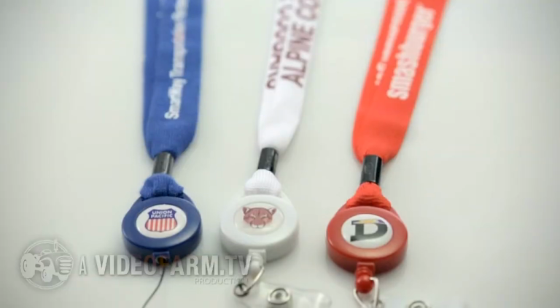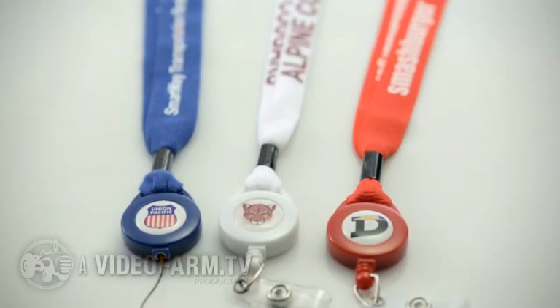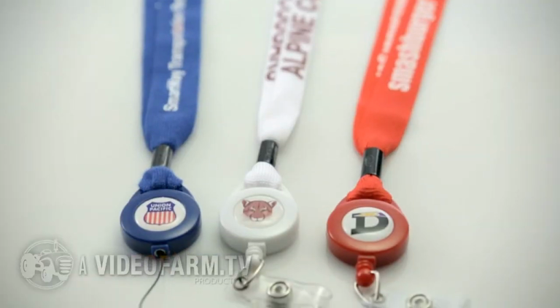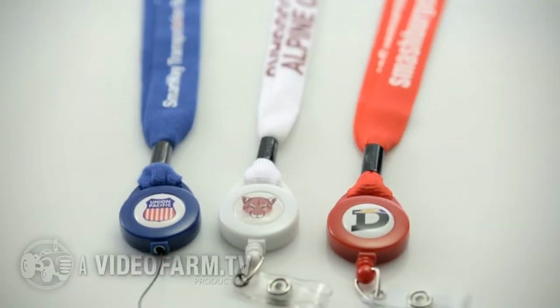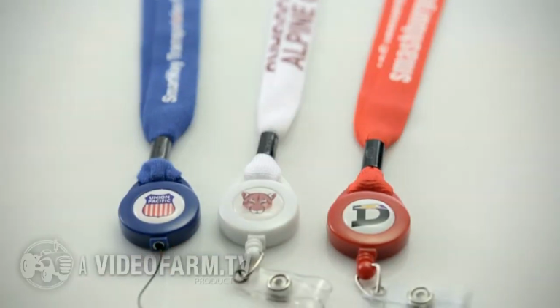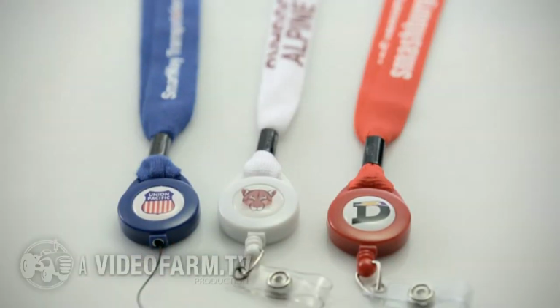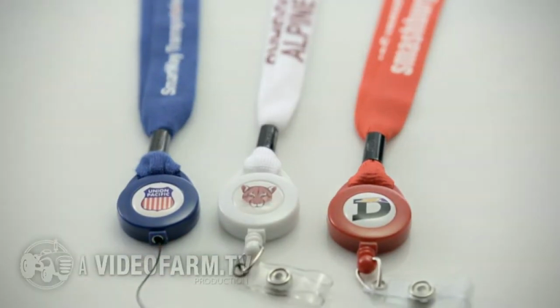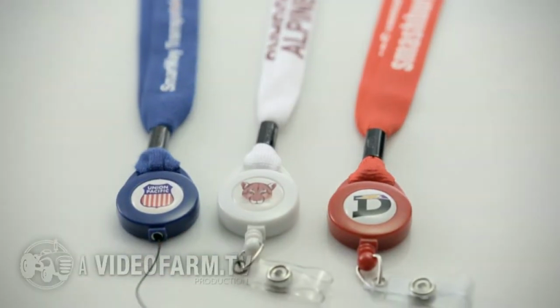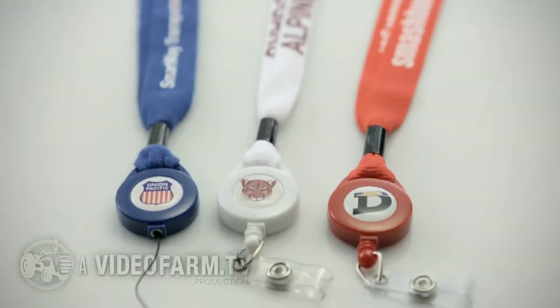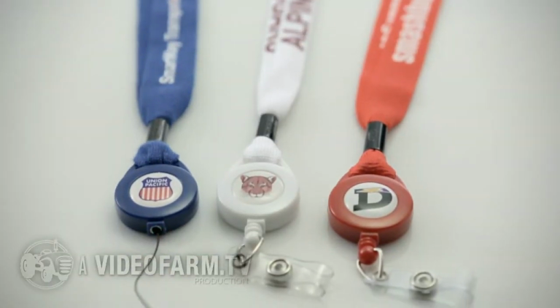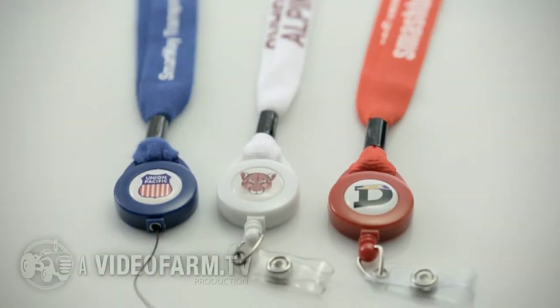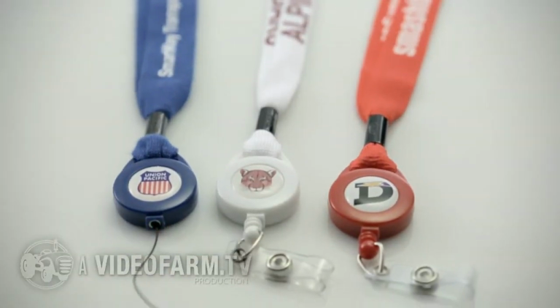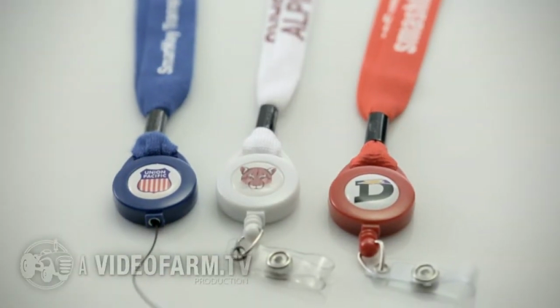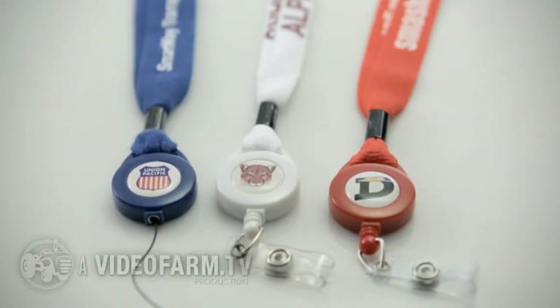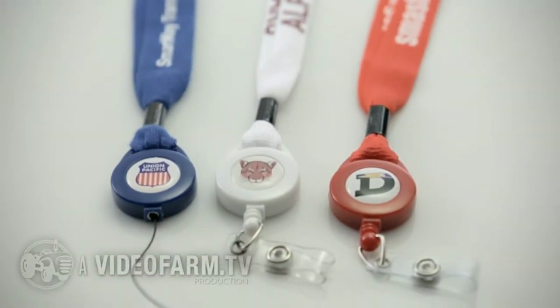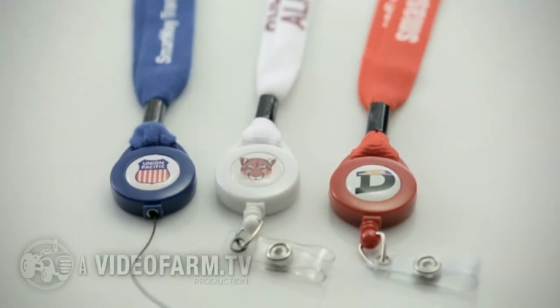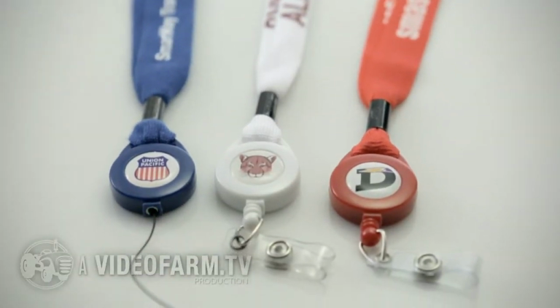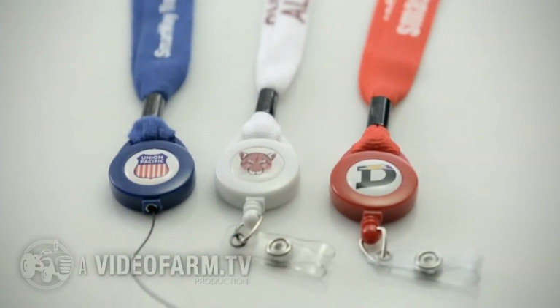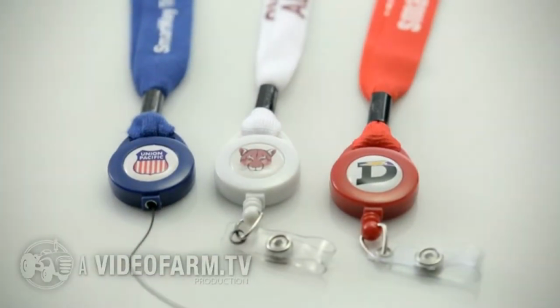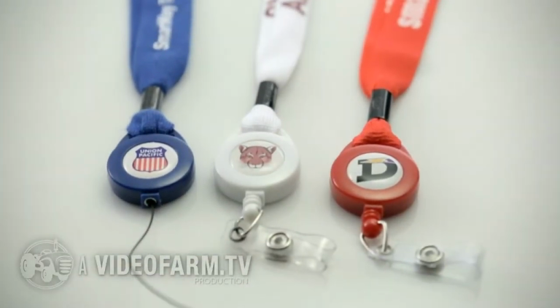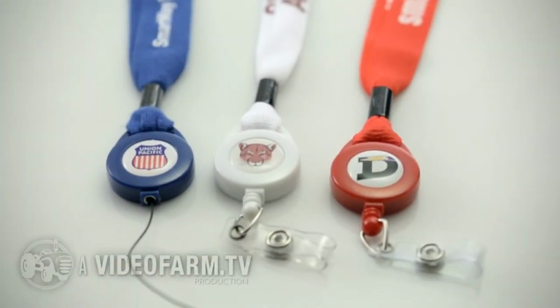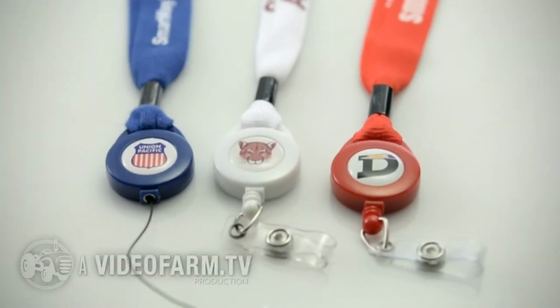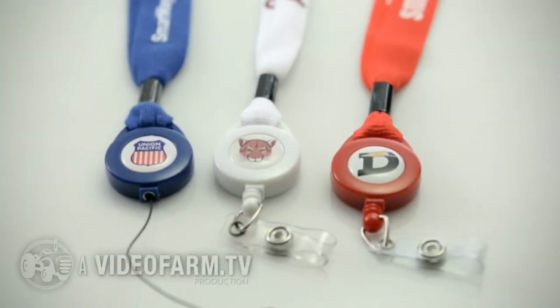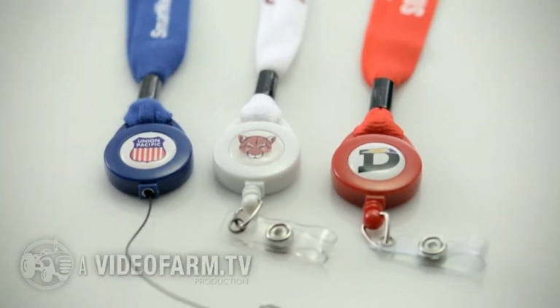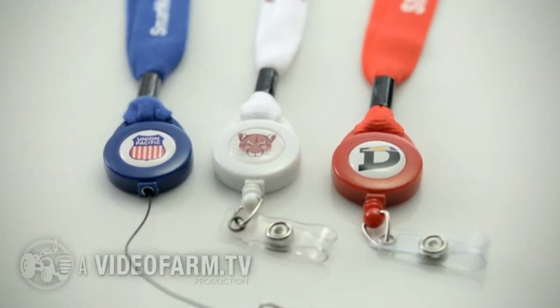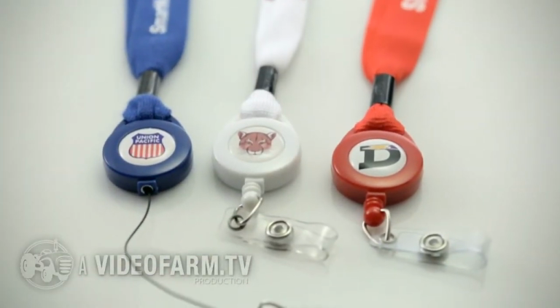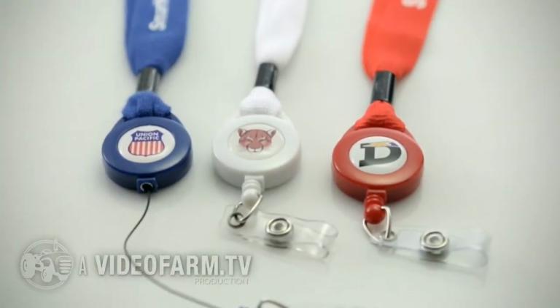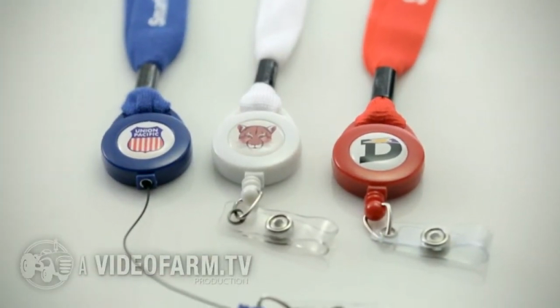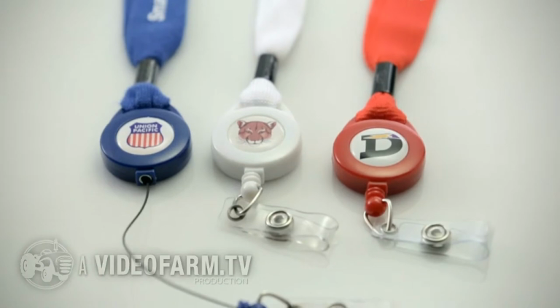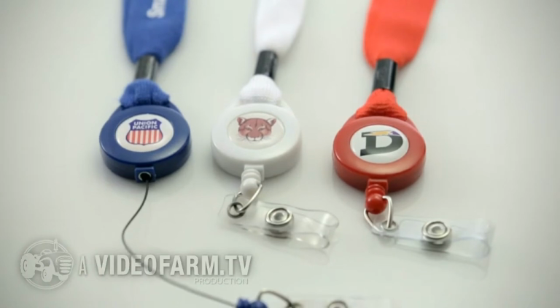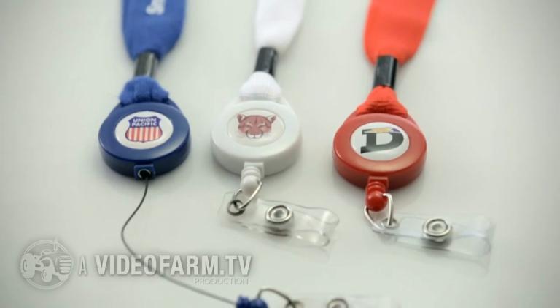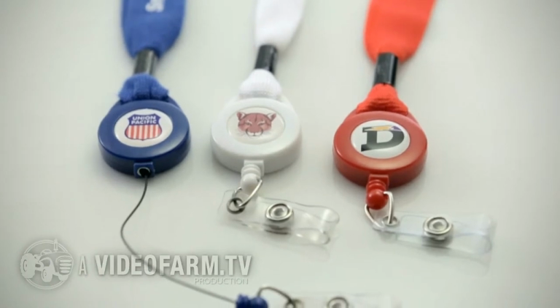A second imprint is available on the dome of the reel, perfect for dual branding or extra sponsor space.